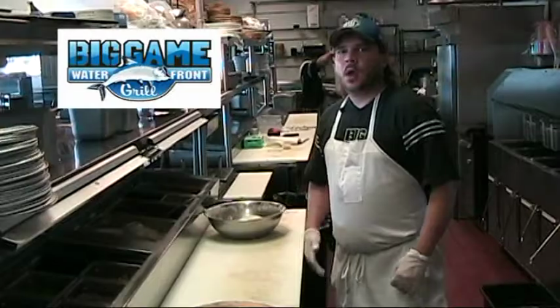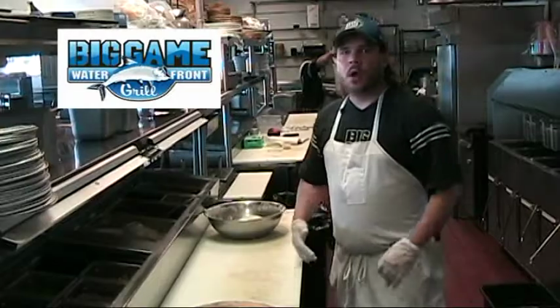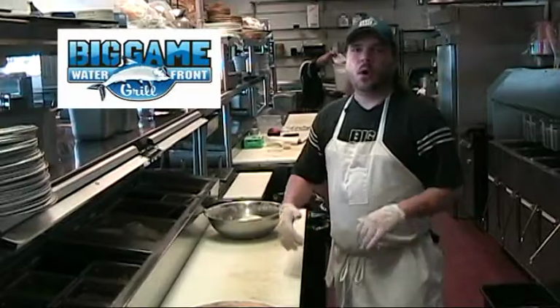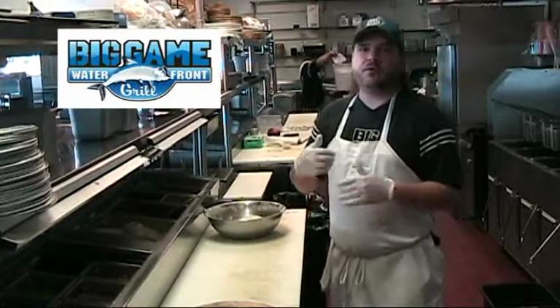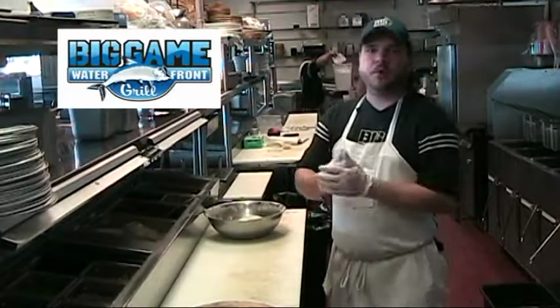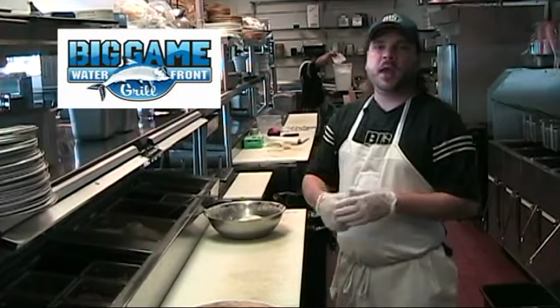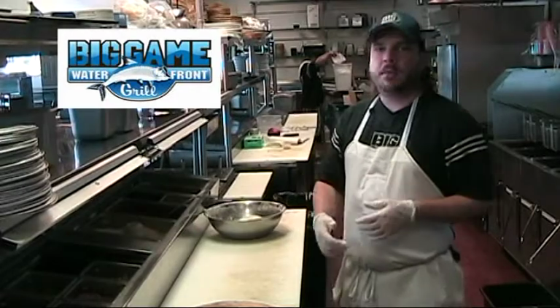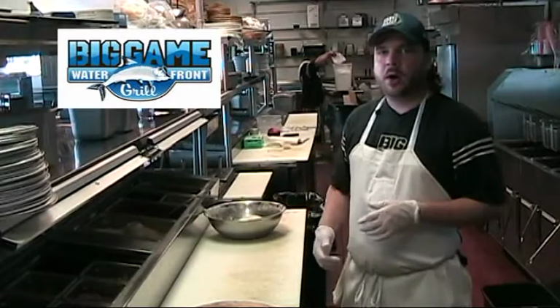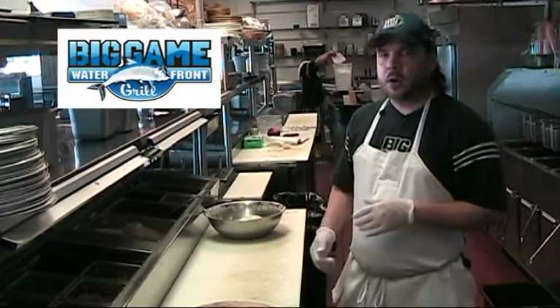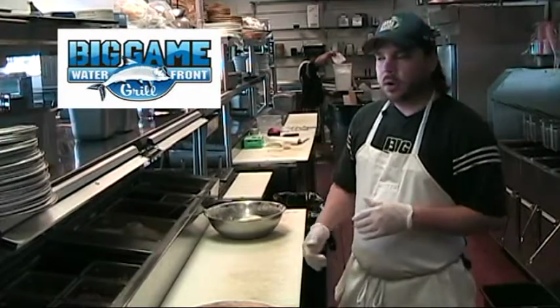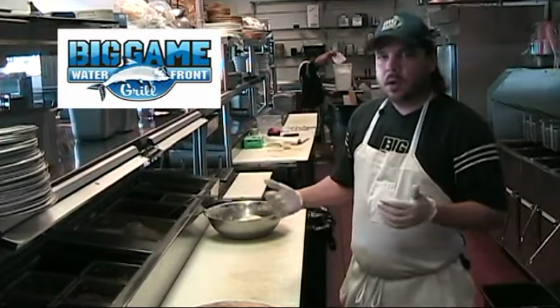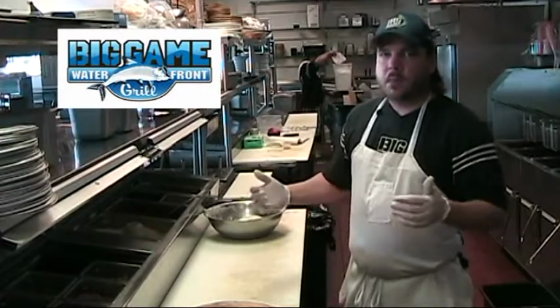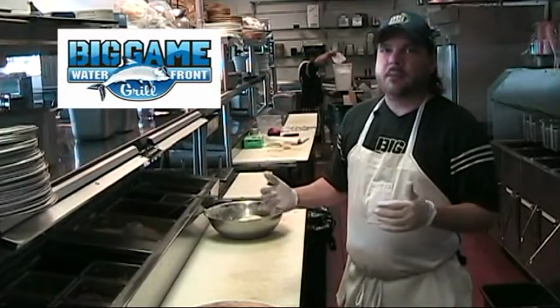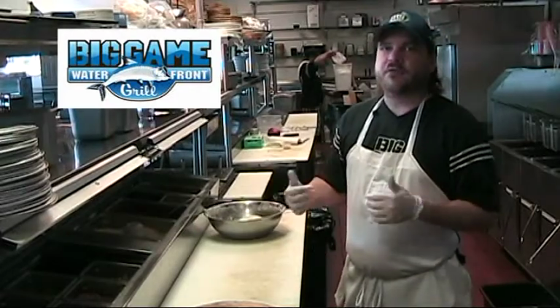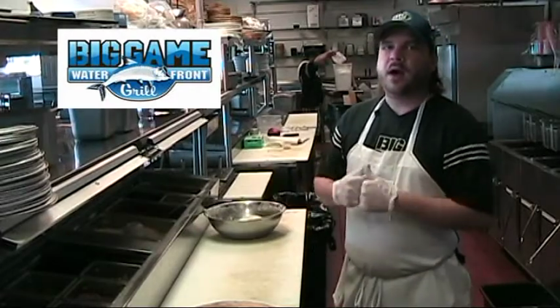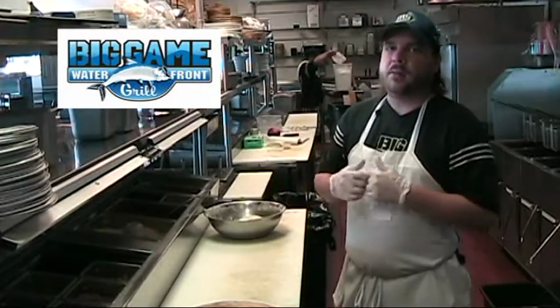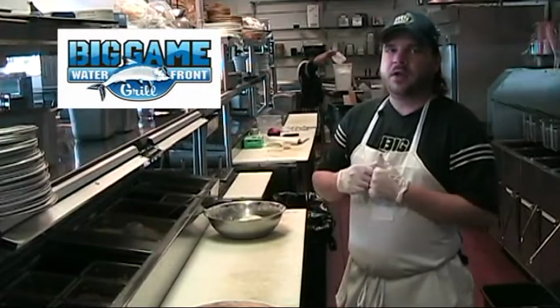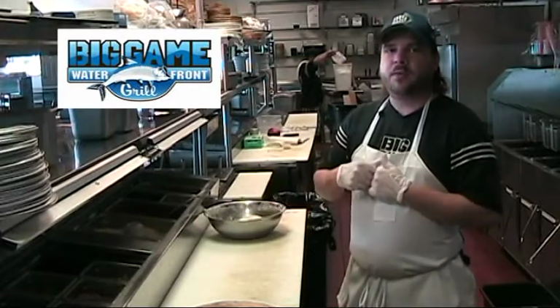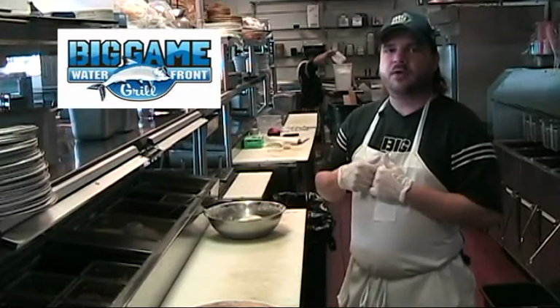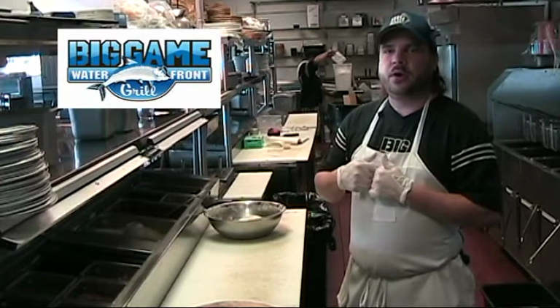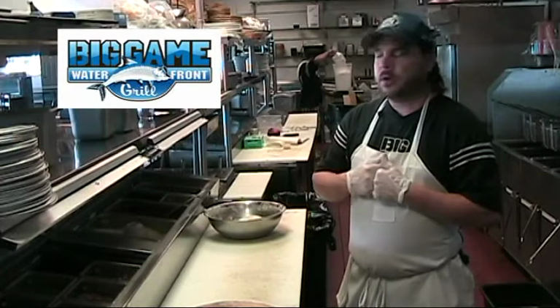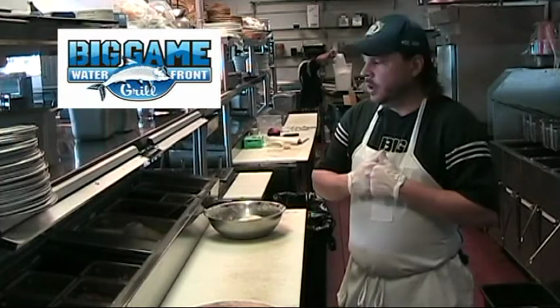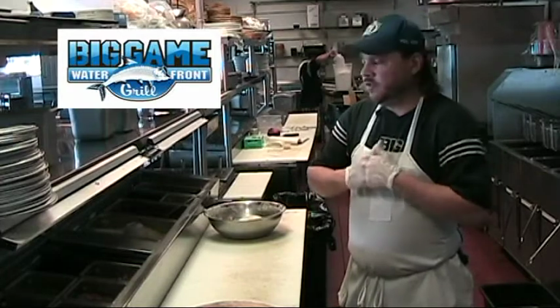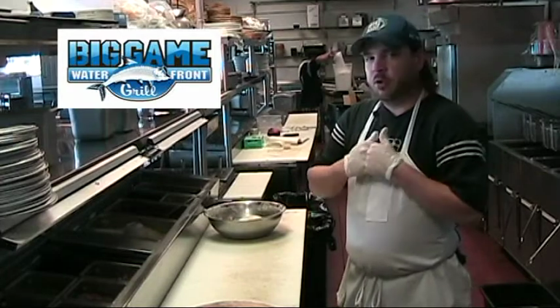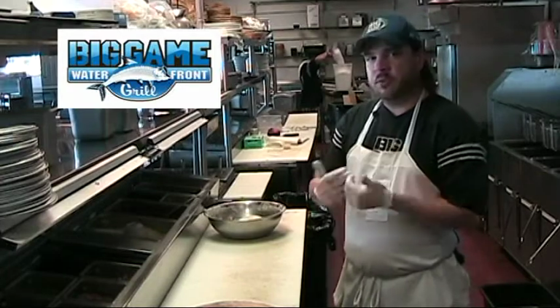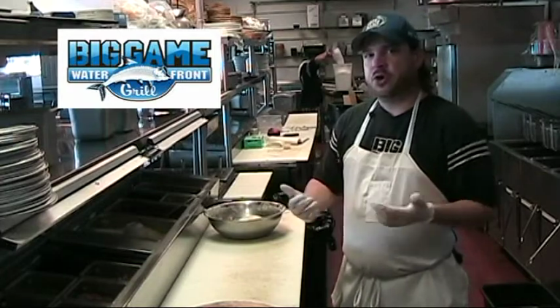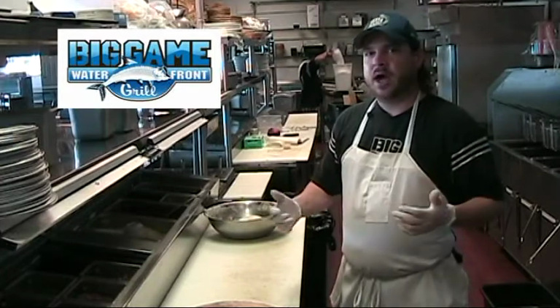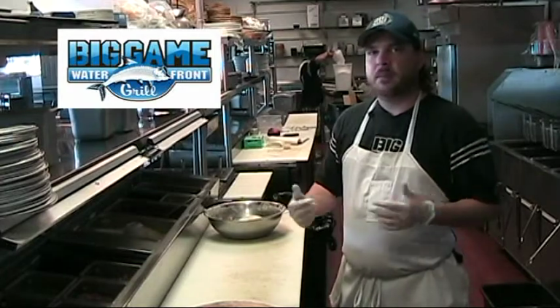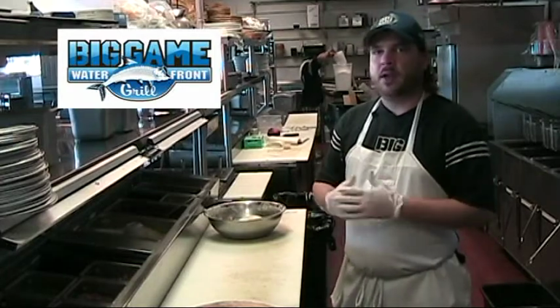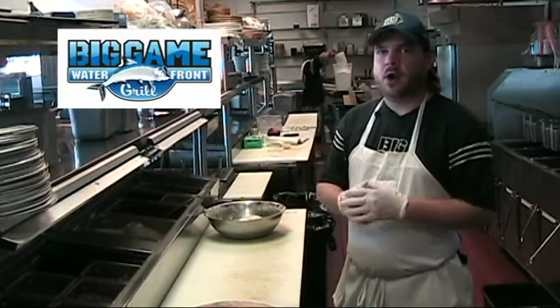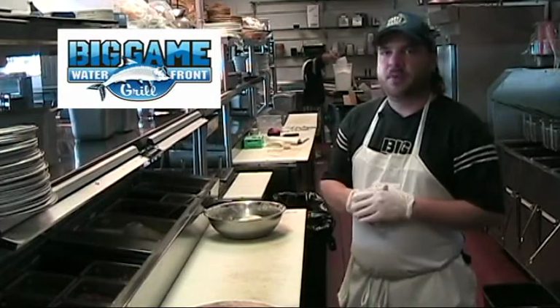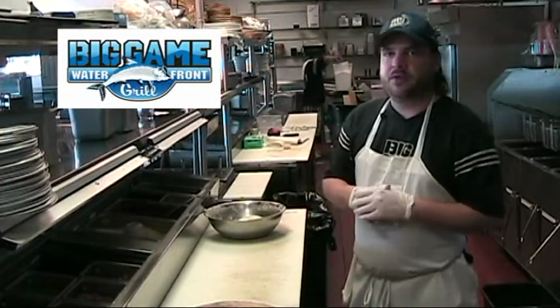Hello, welcome to the Big Game Bar and Grill. My name is Kyle, I'm the kitchen manager here. Today we're going to be showing you how to make a large pizza.